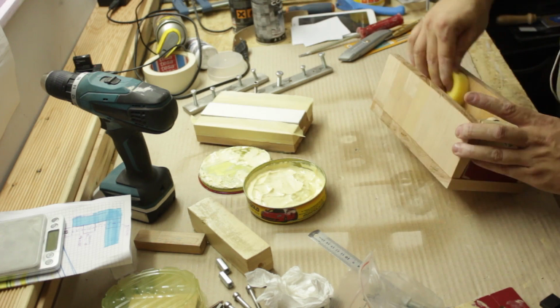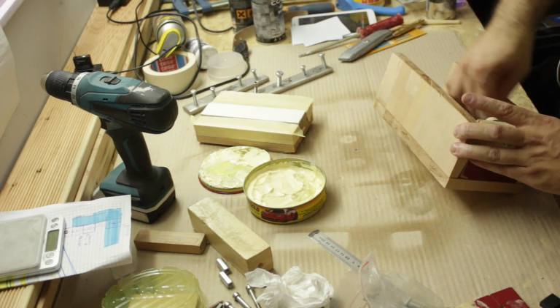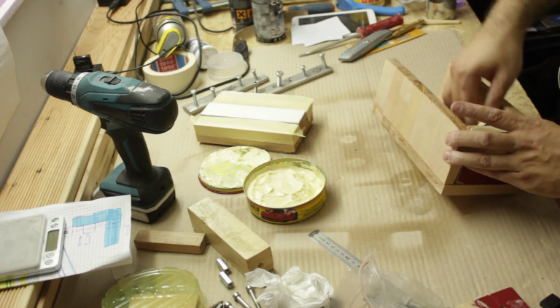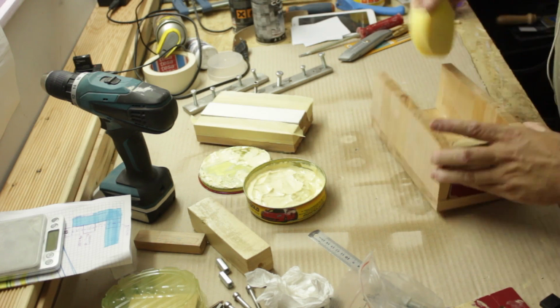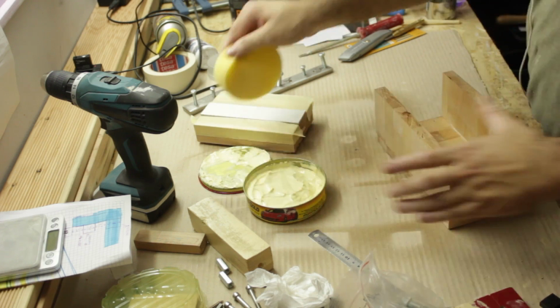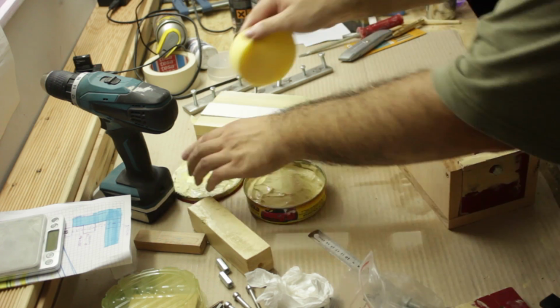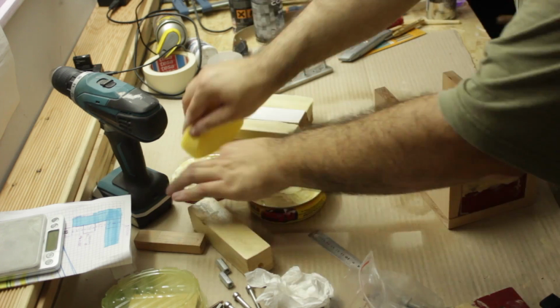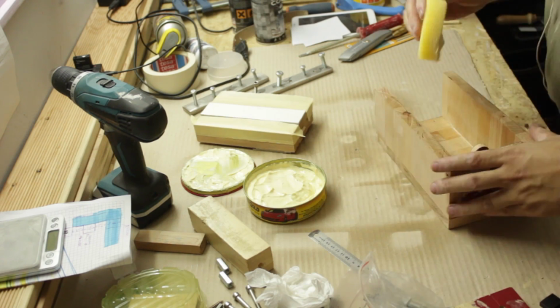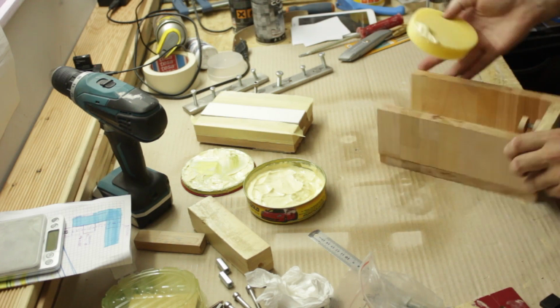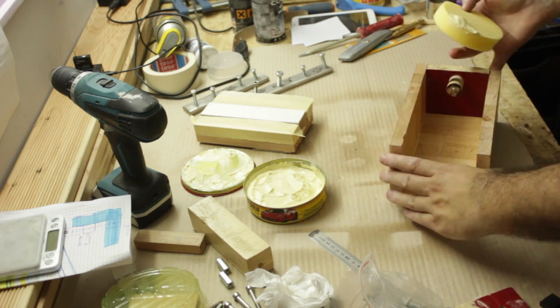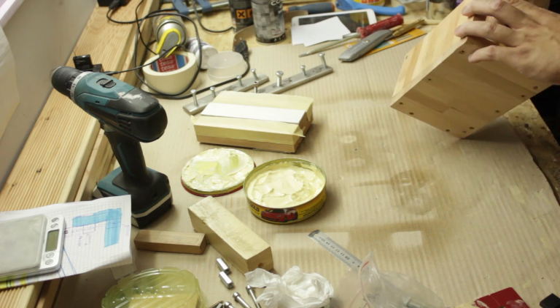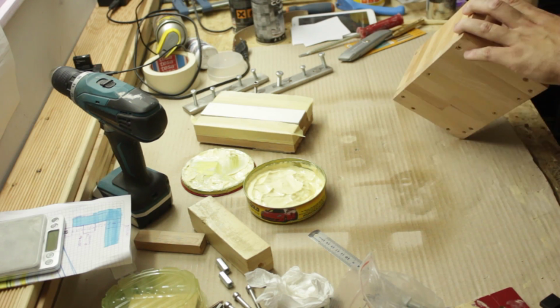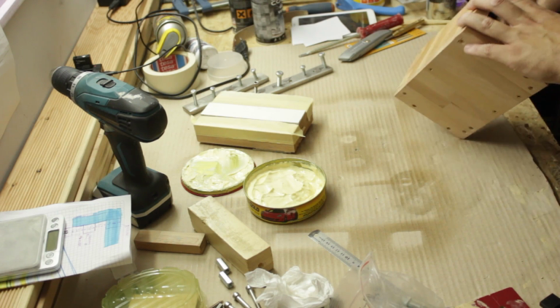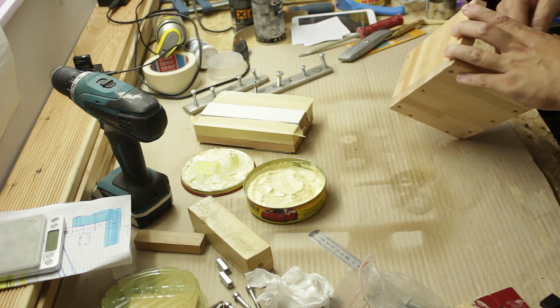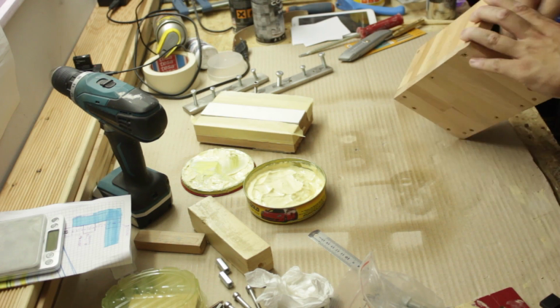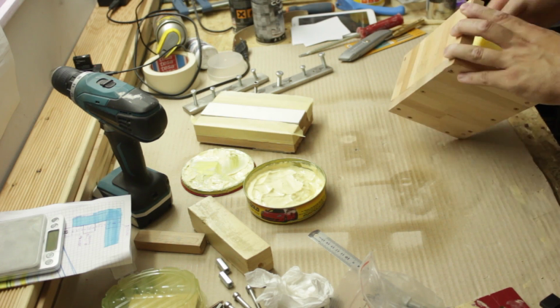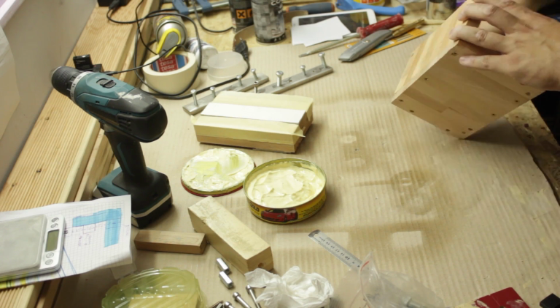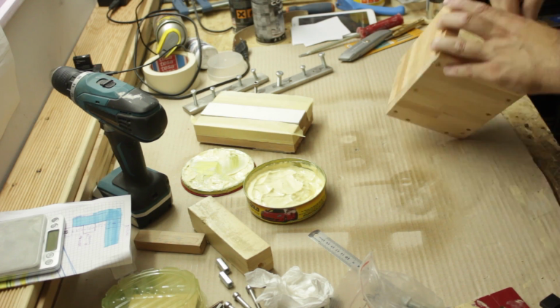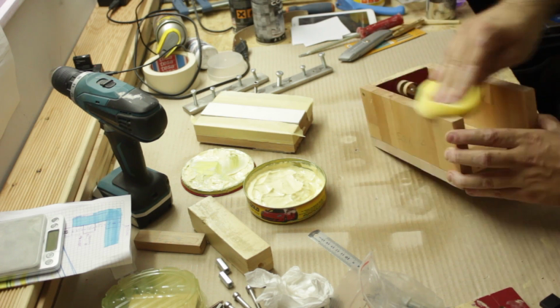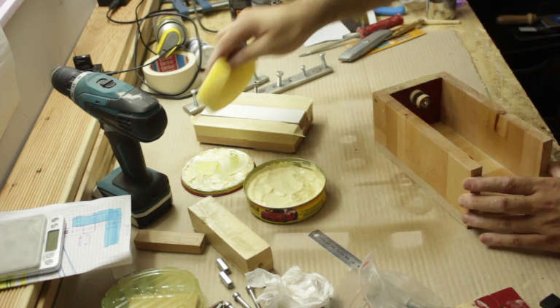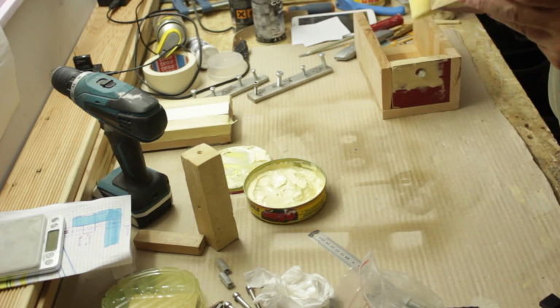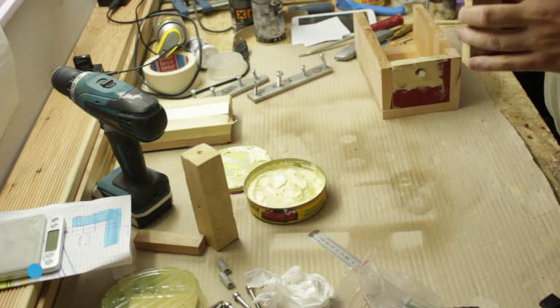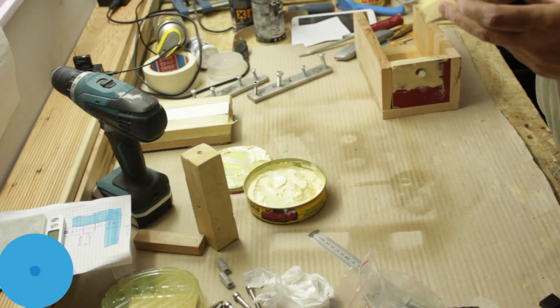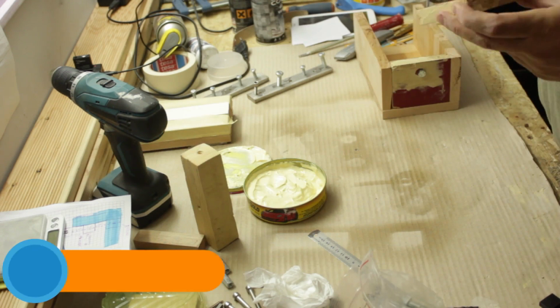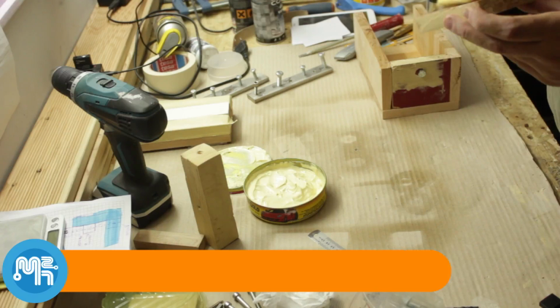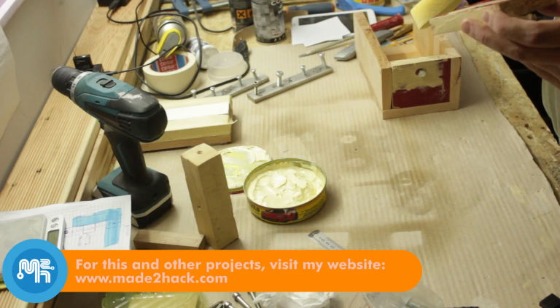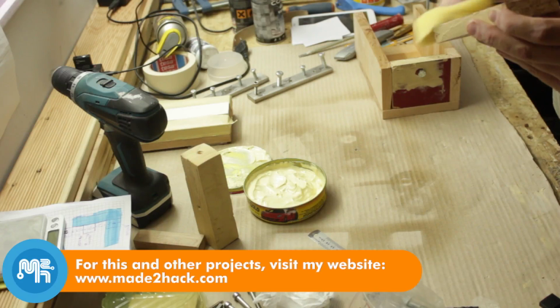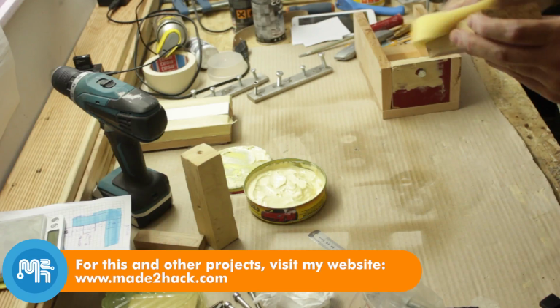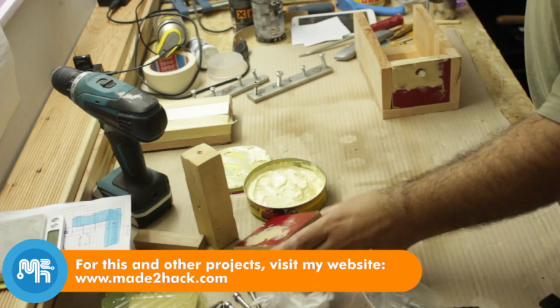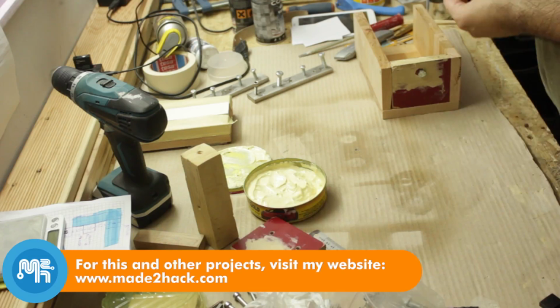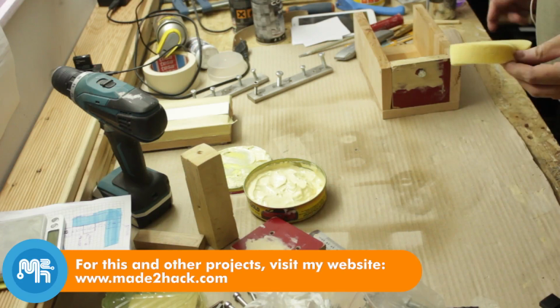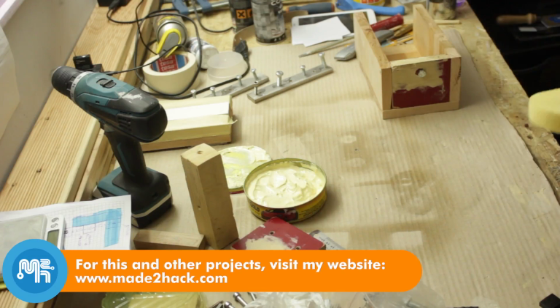With the mold built, I gave it a few coats of car wax and teflon spray so the epoxy would not stick to it.